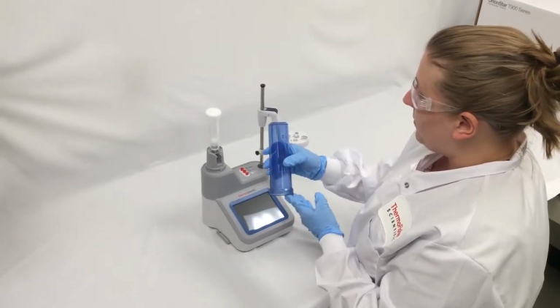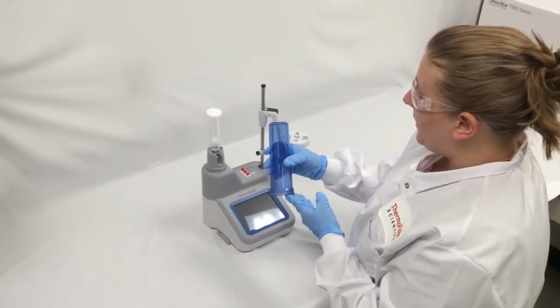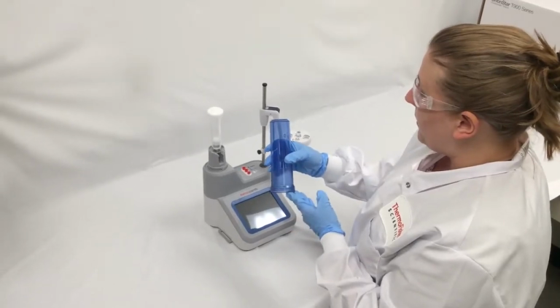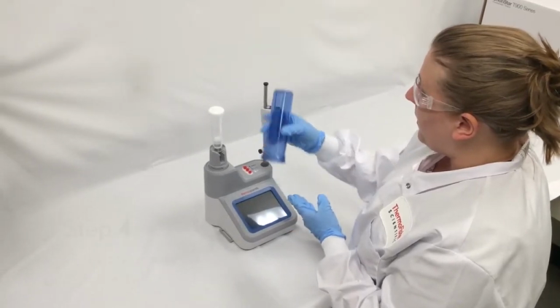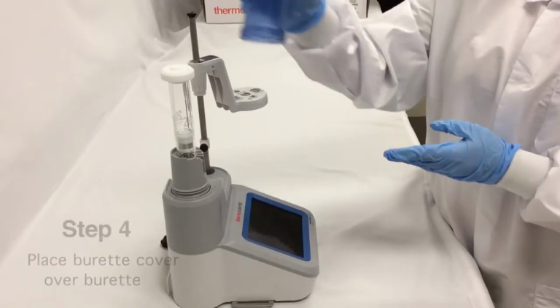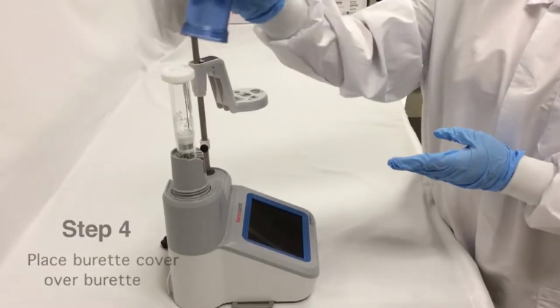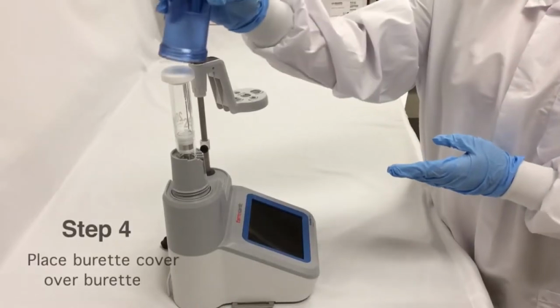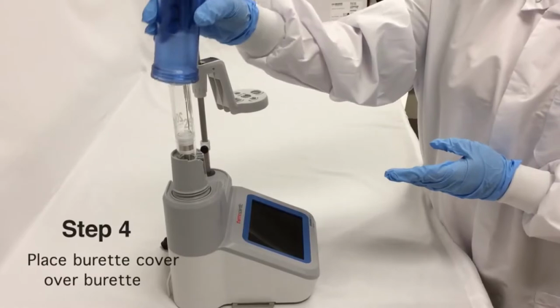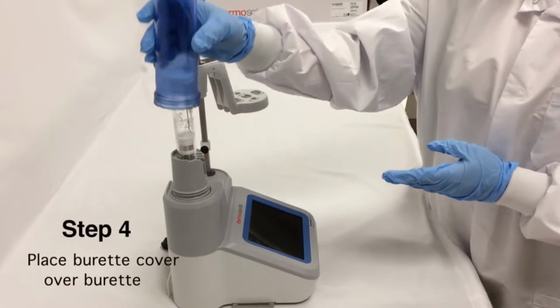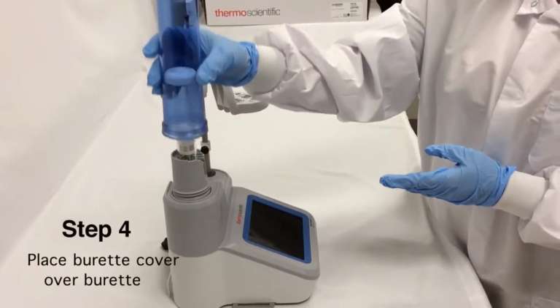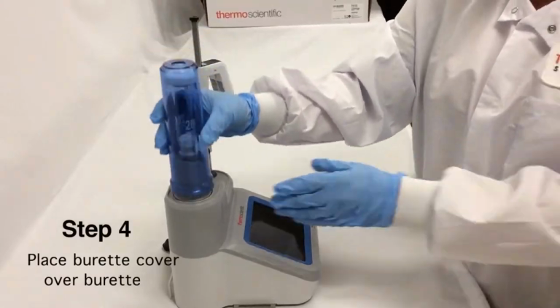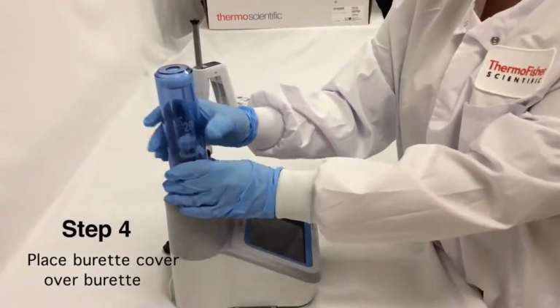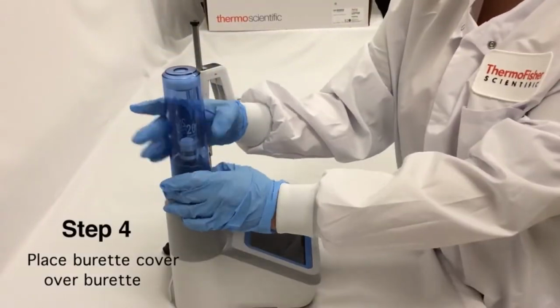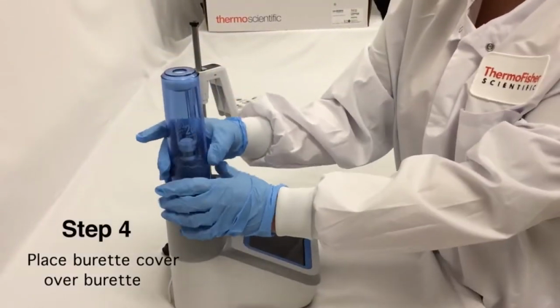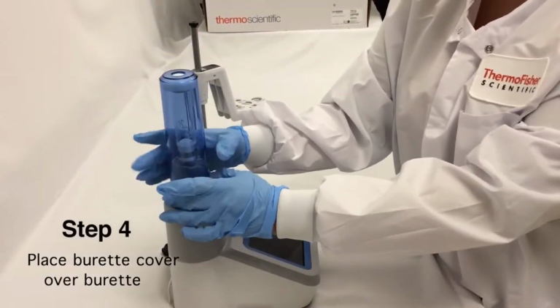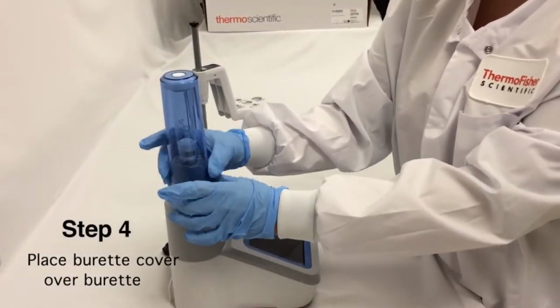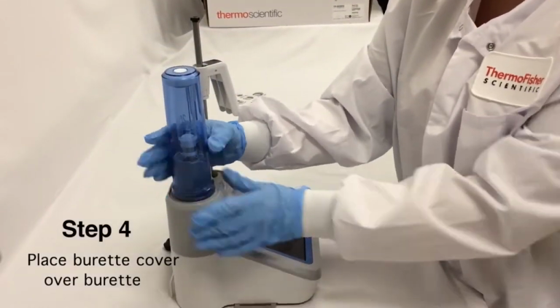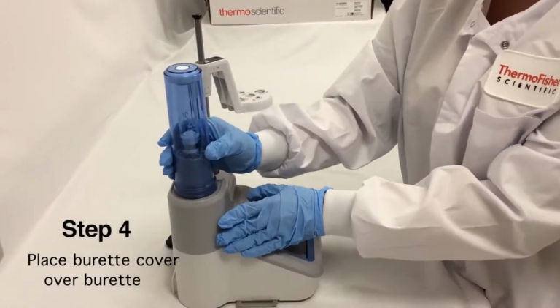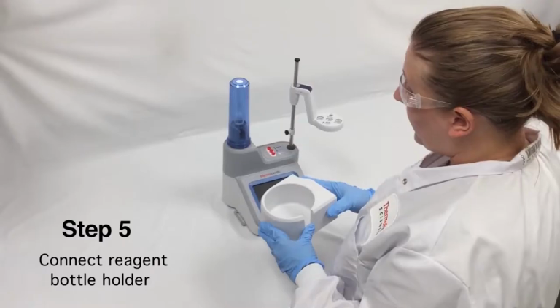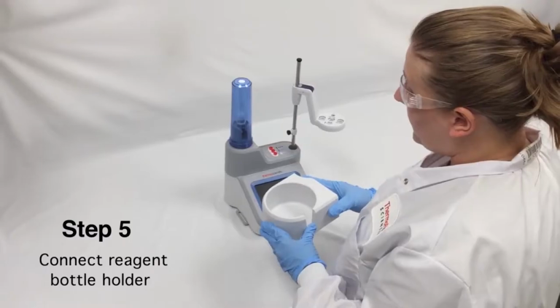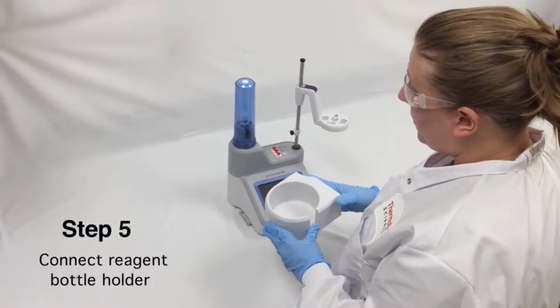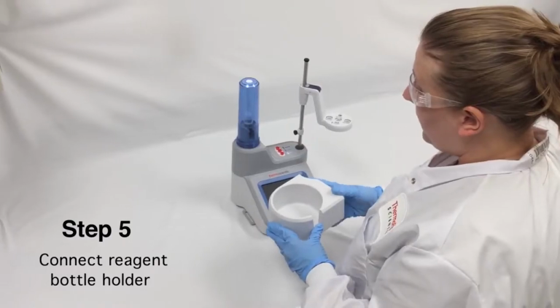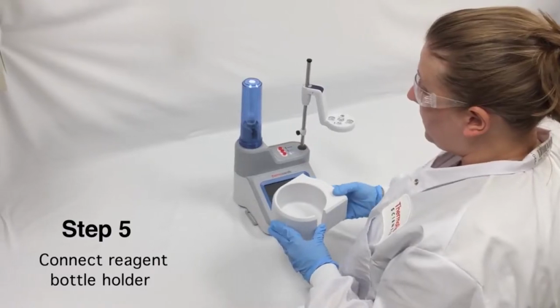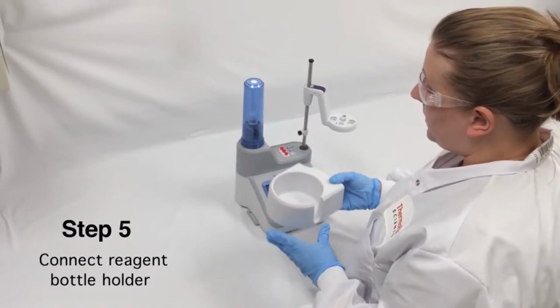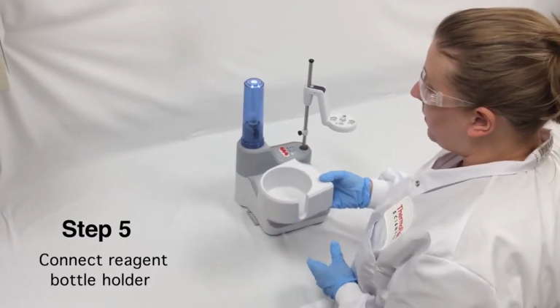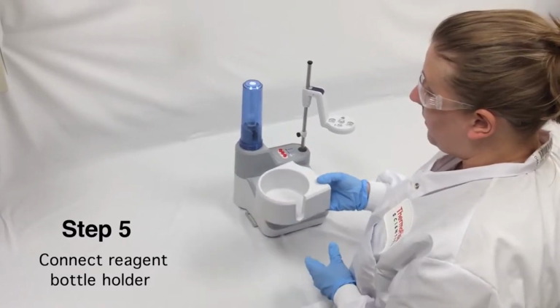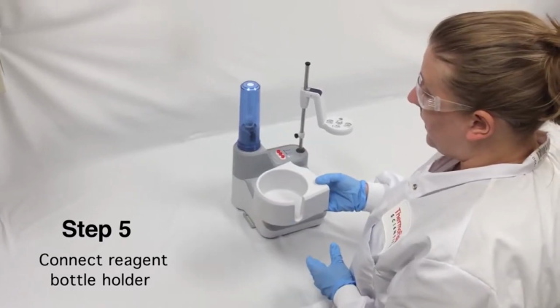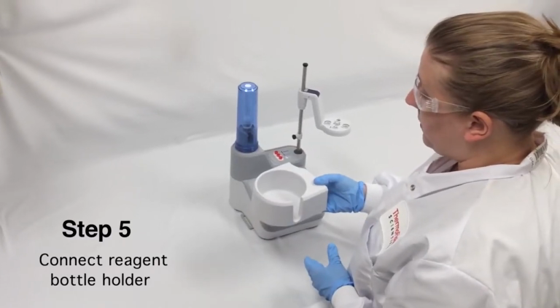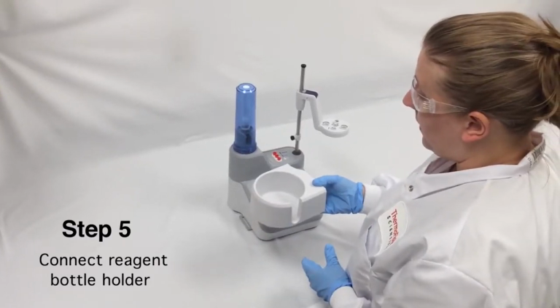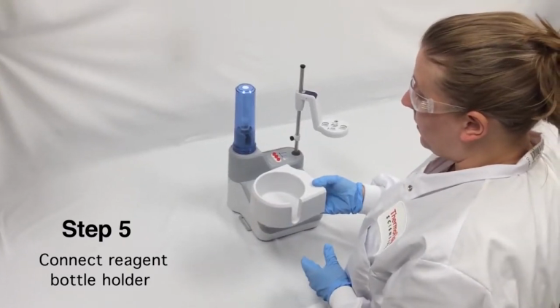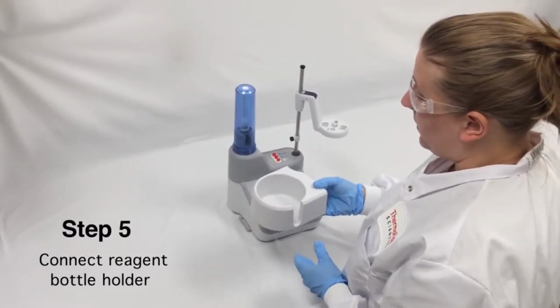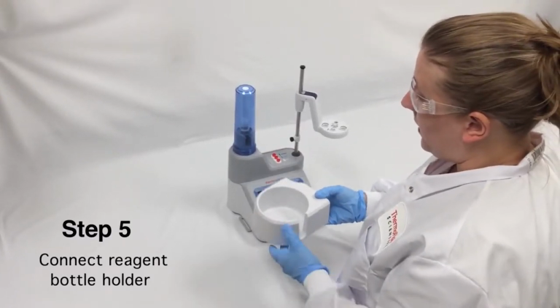Next, I'm going to put on my burette cover. Then I'm going to install my reagent bottle holder.